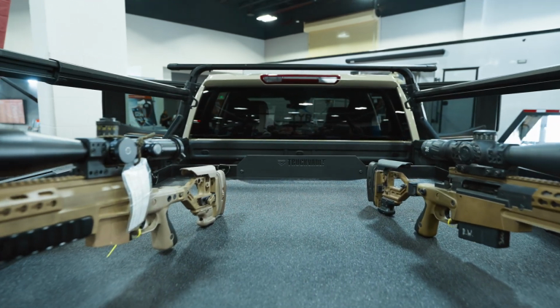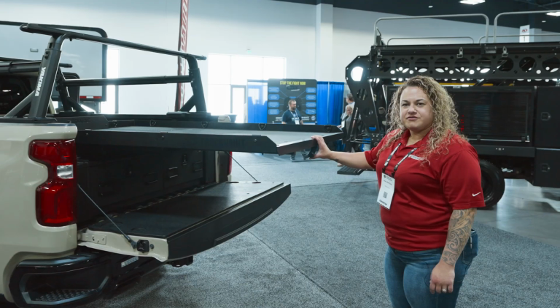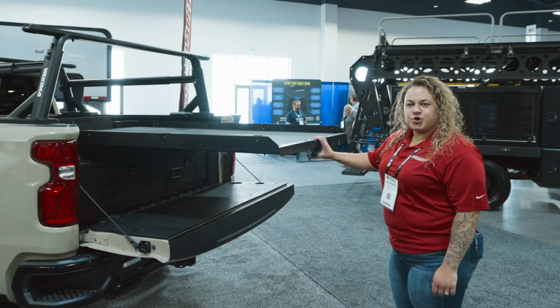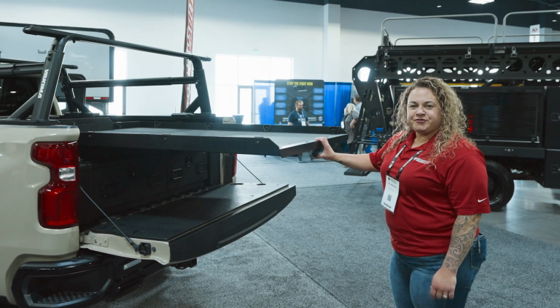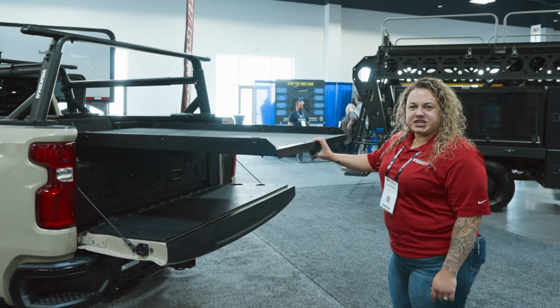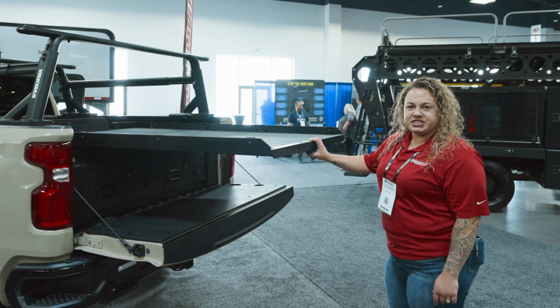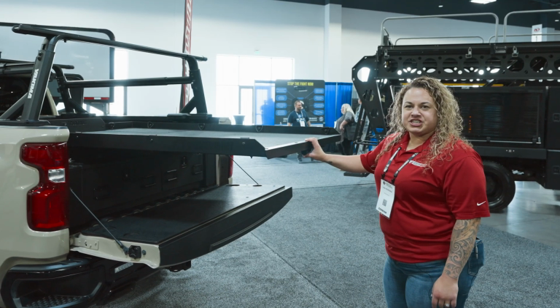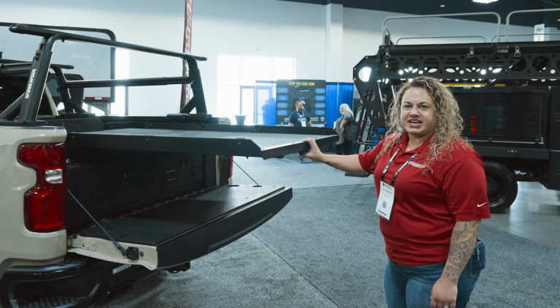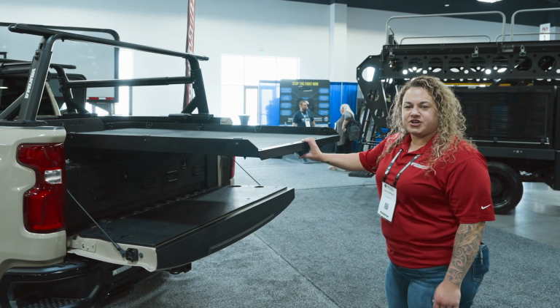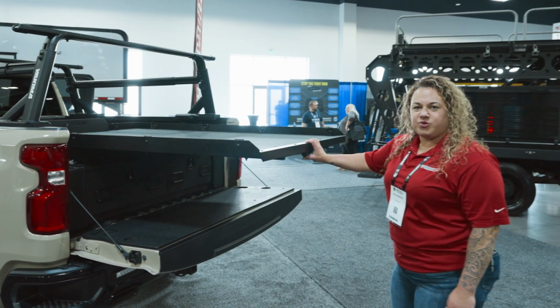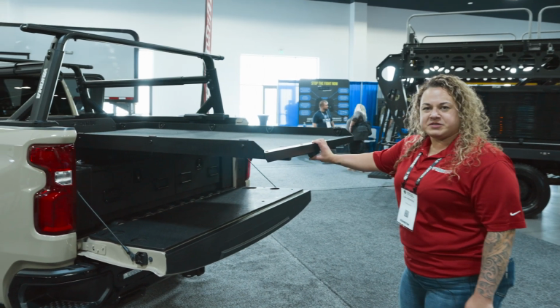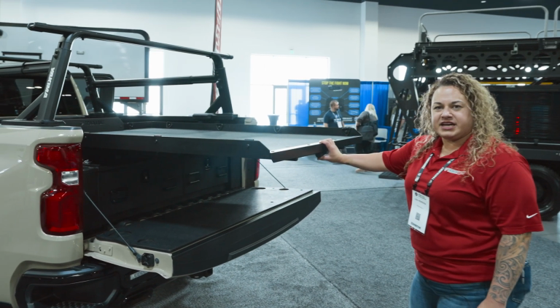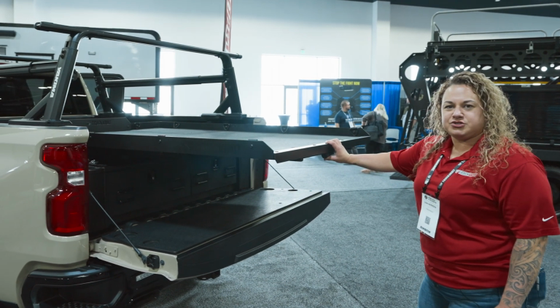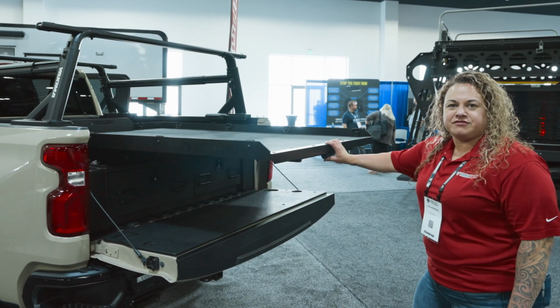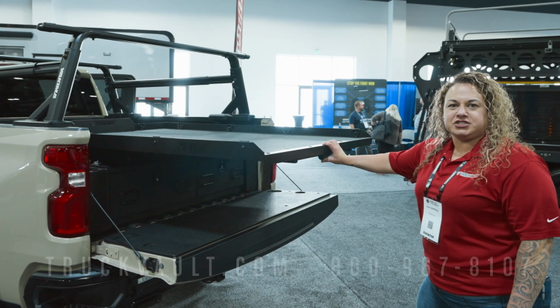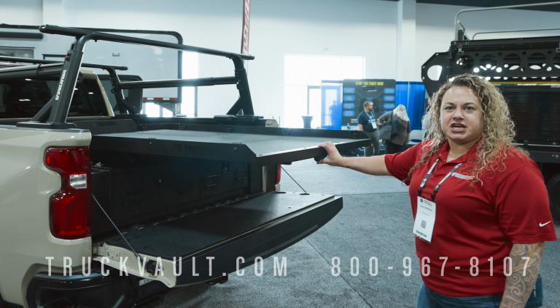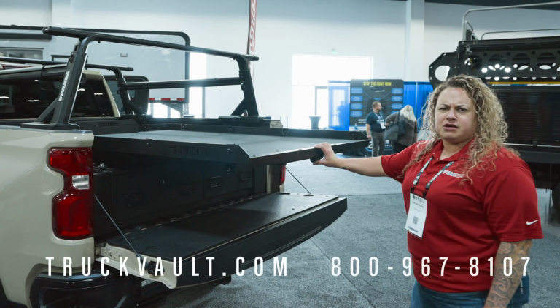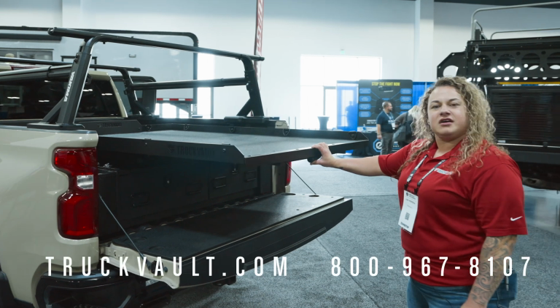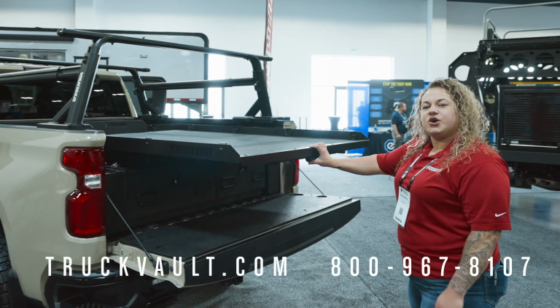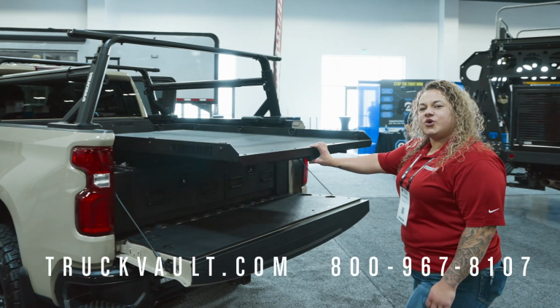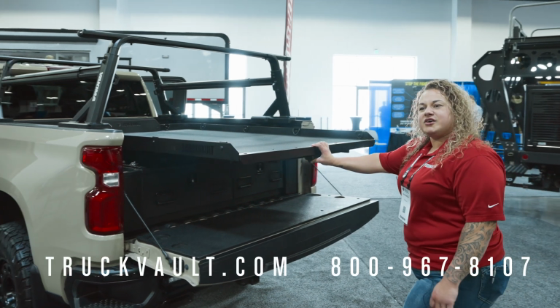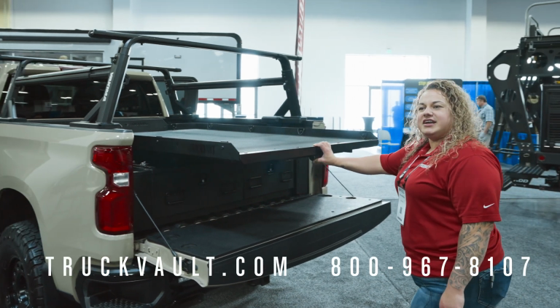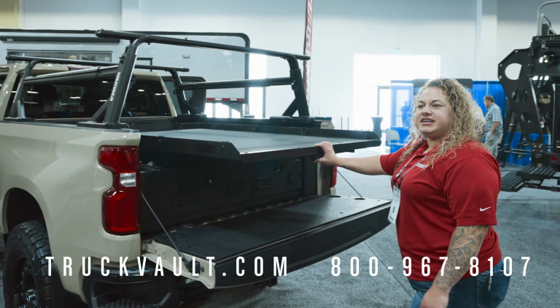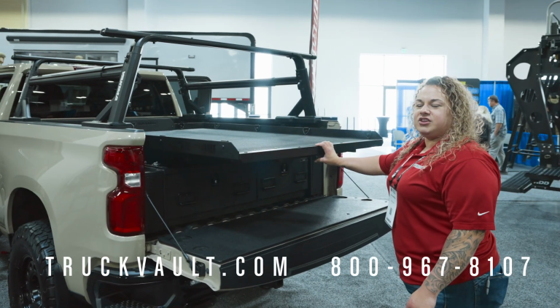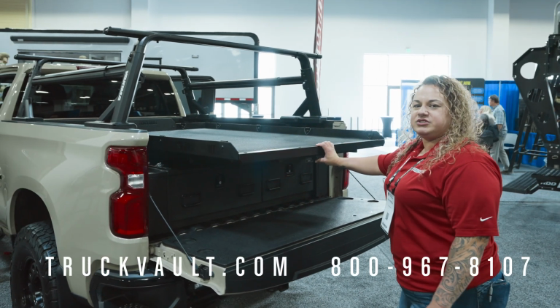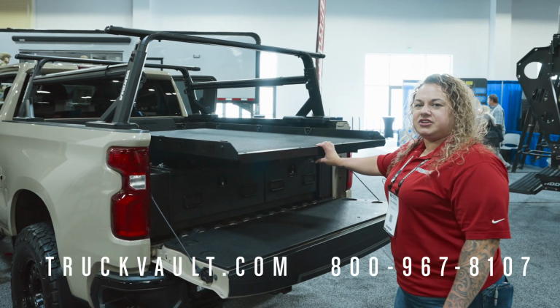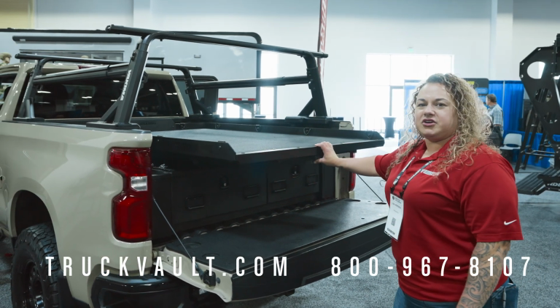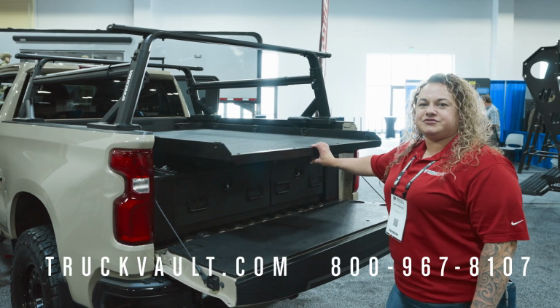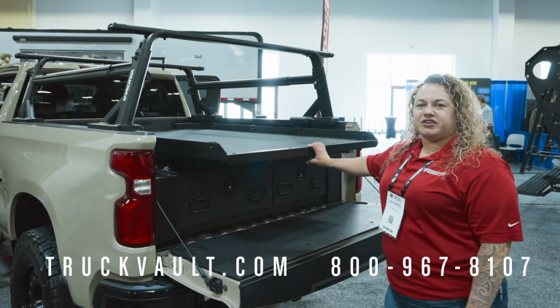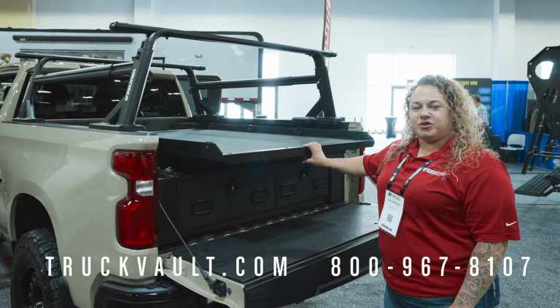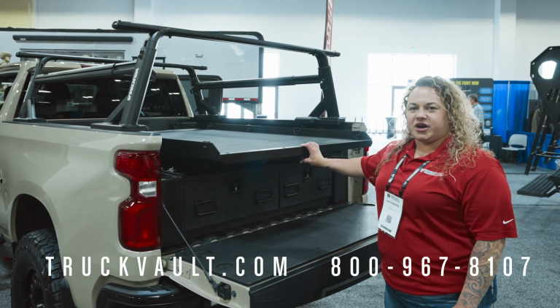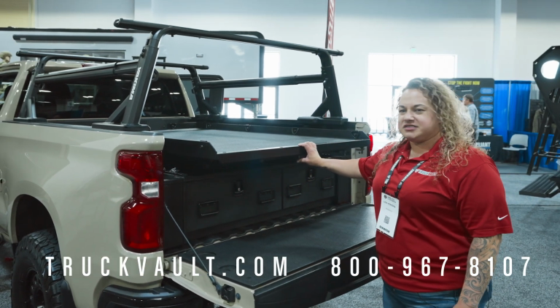For more information, check it out on our website, truckvault.com, or at any local dealer of truck vault products.